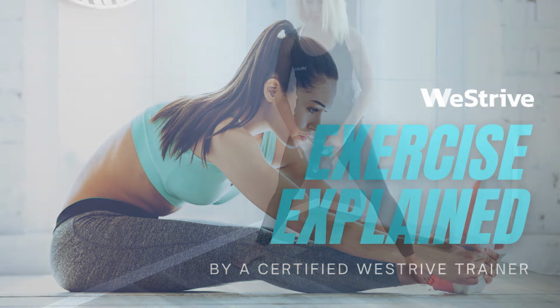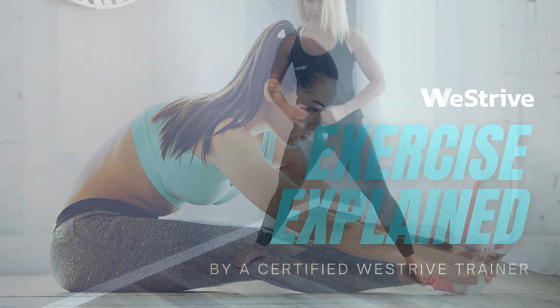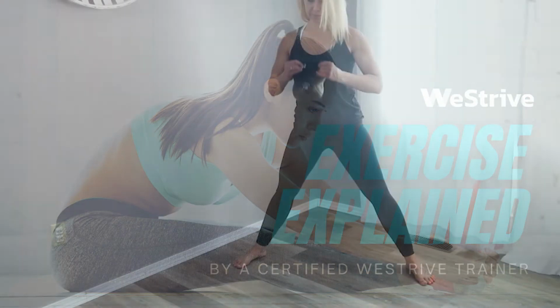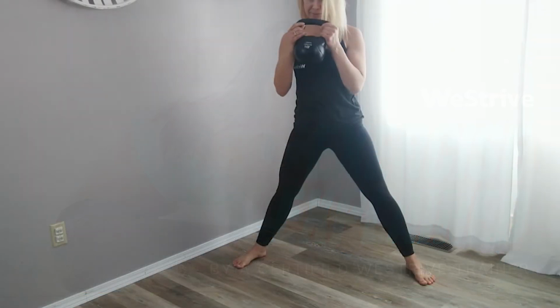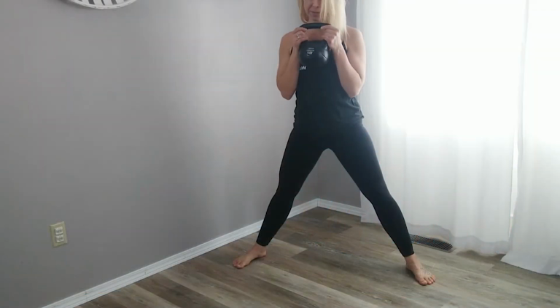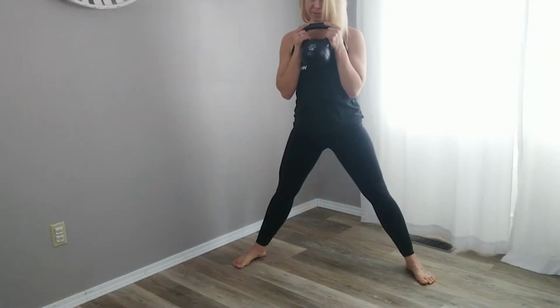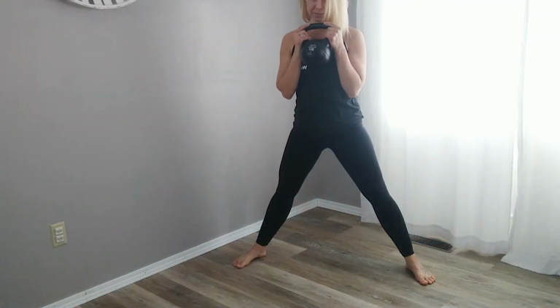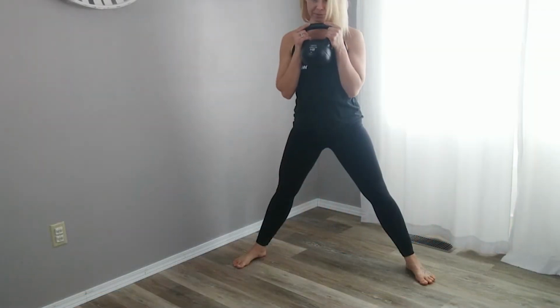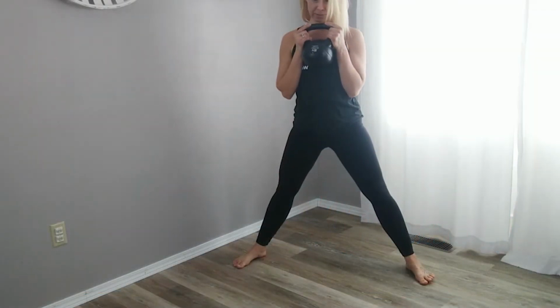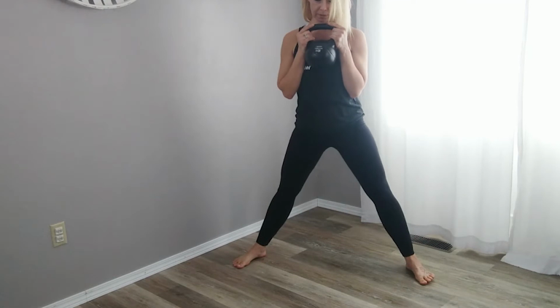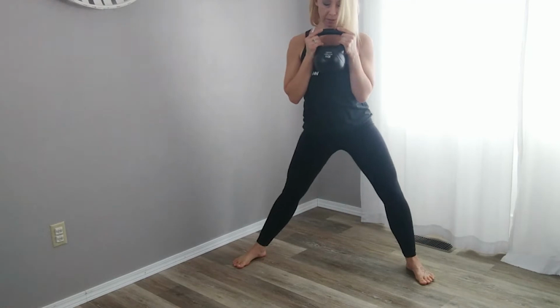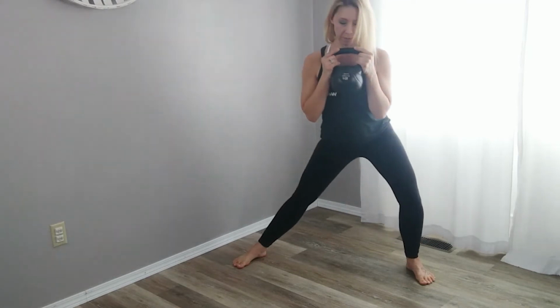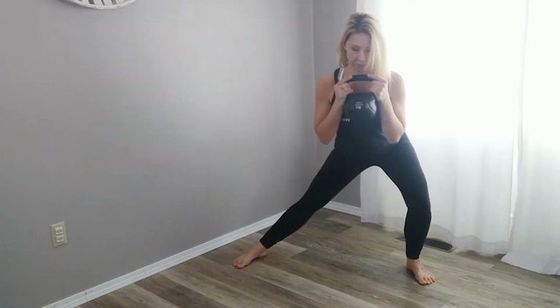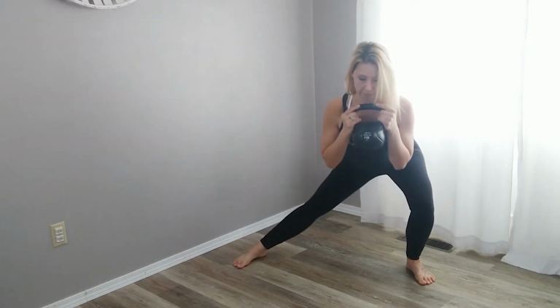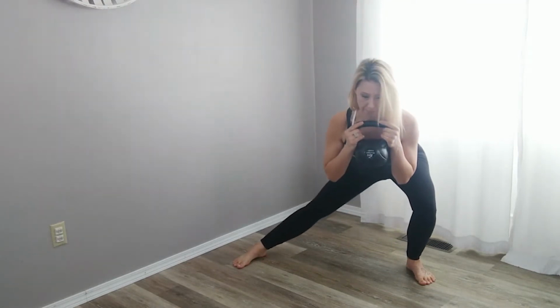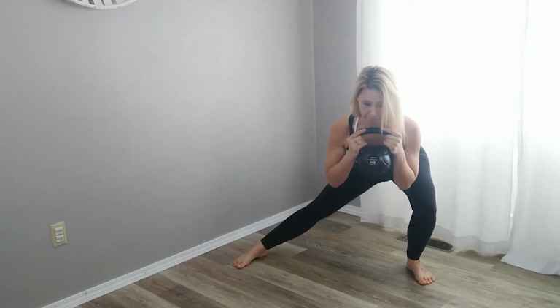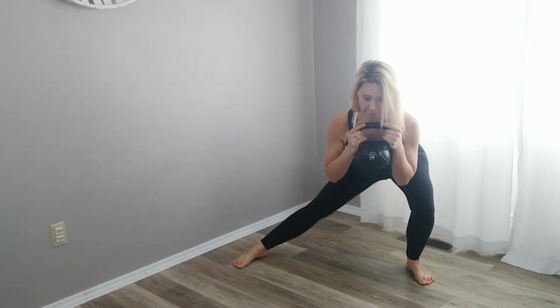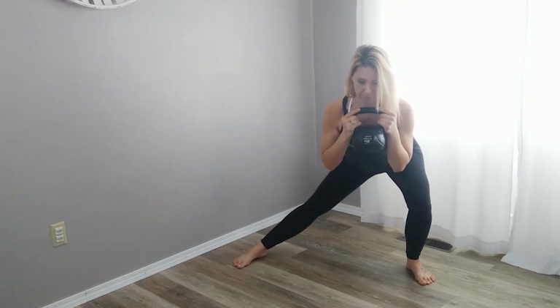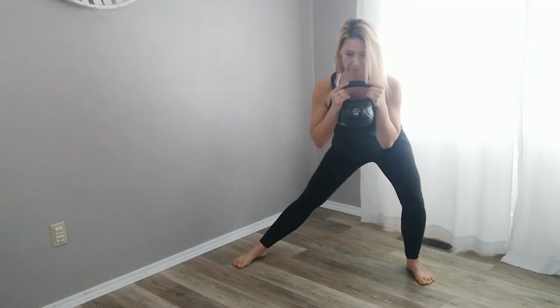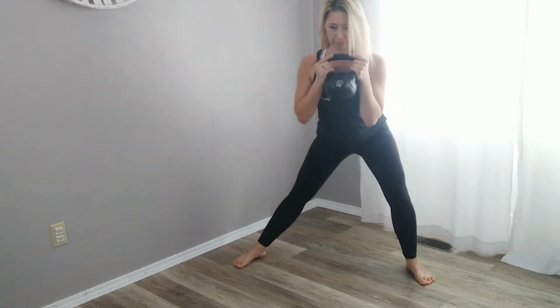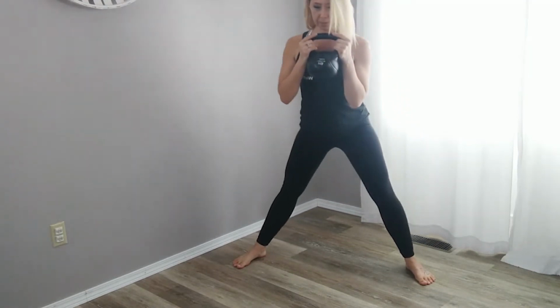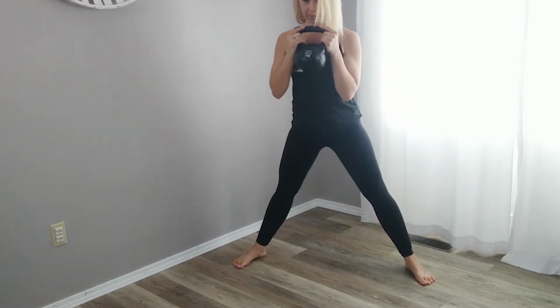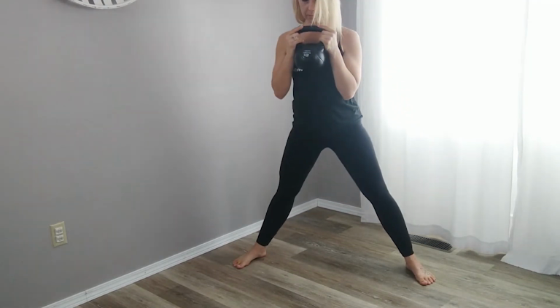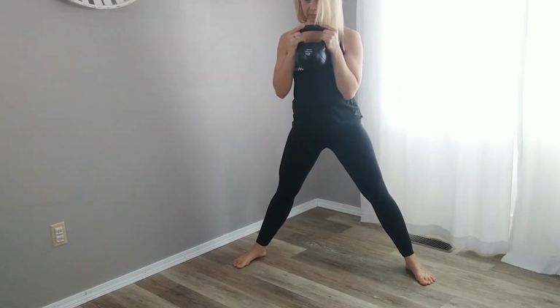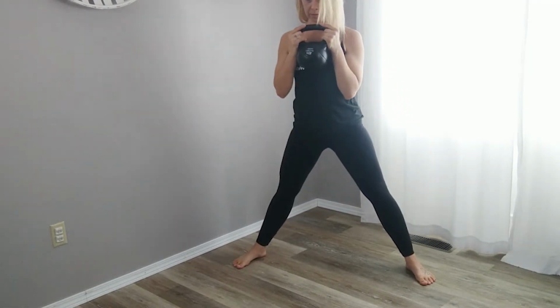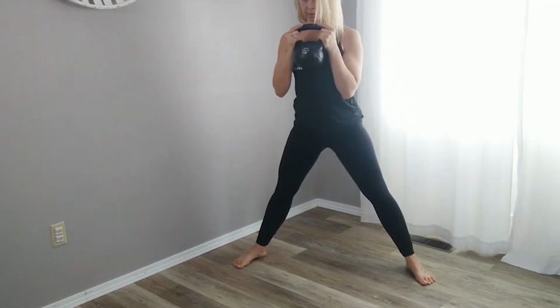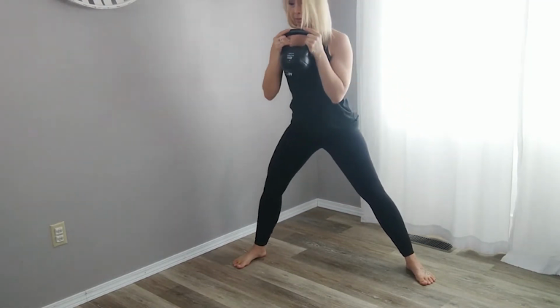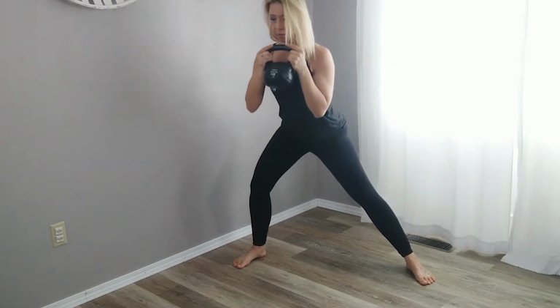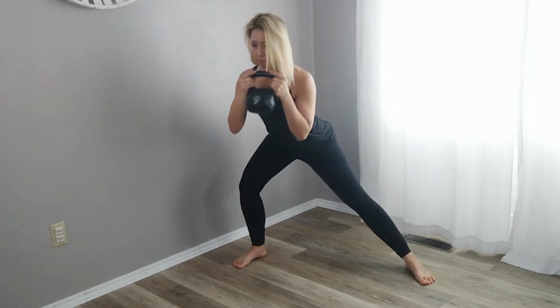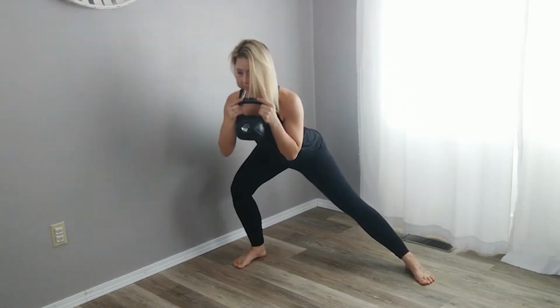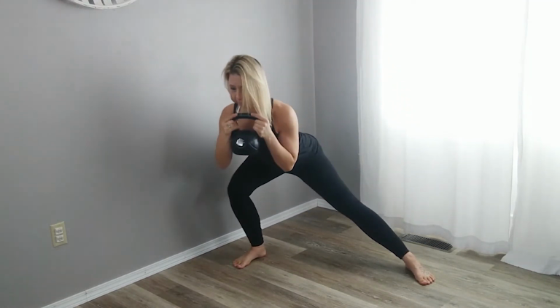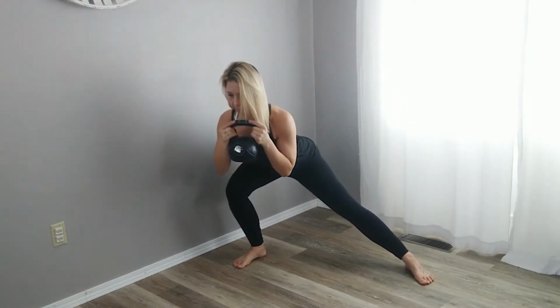Stand in a wide stance, feet at a slight angle. Hold the kettlebell by the horns under the chin and close to the body.